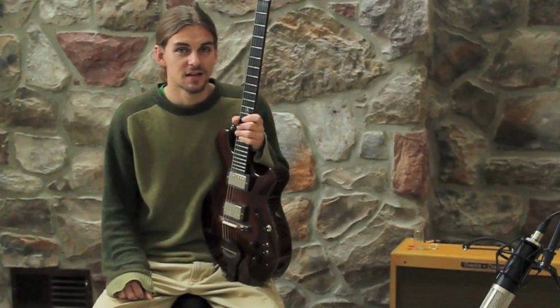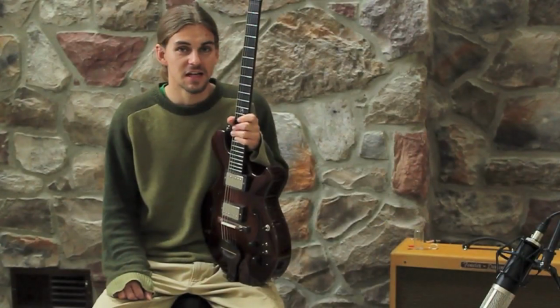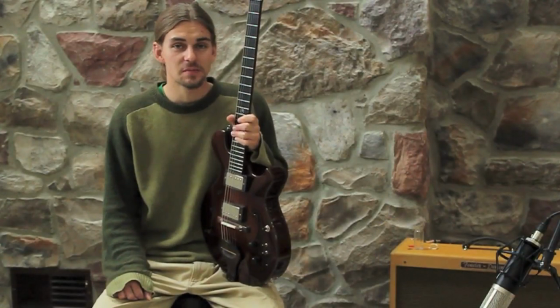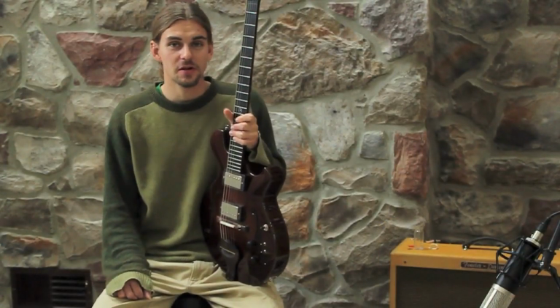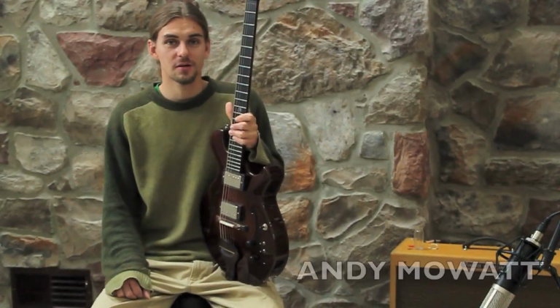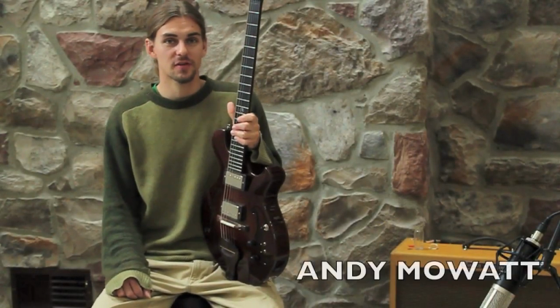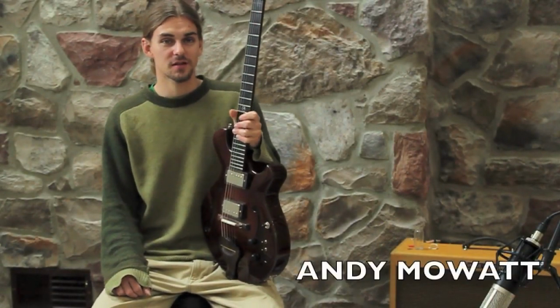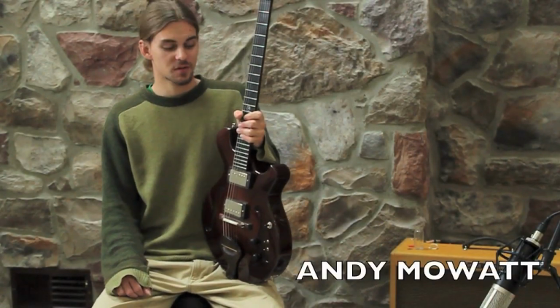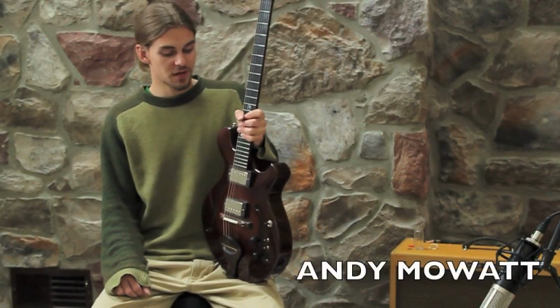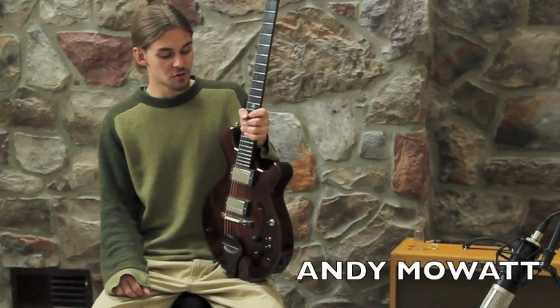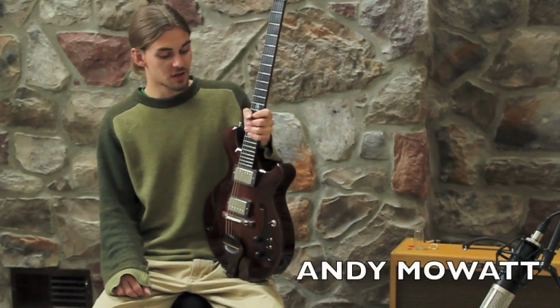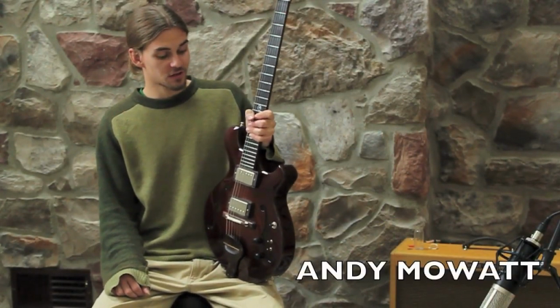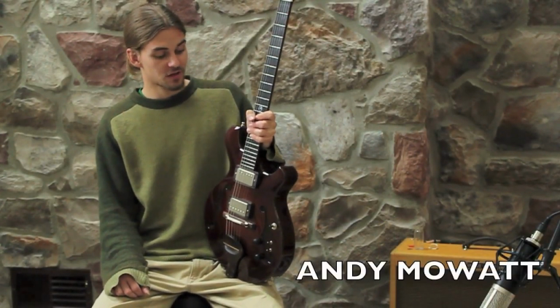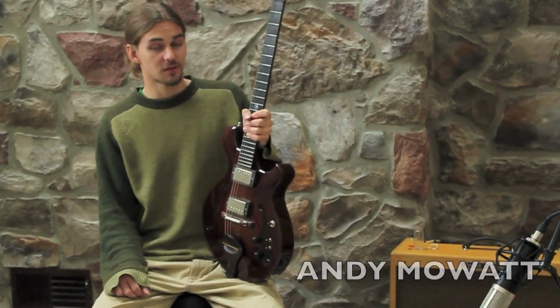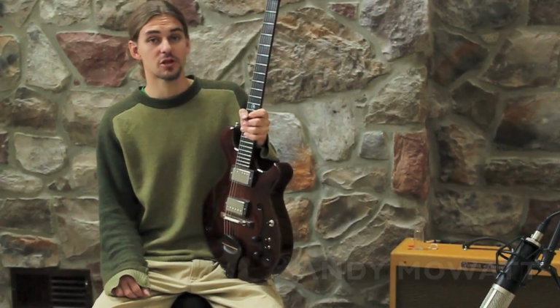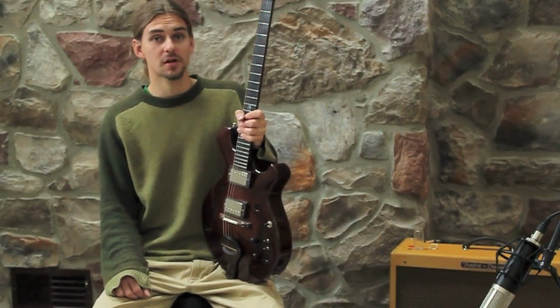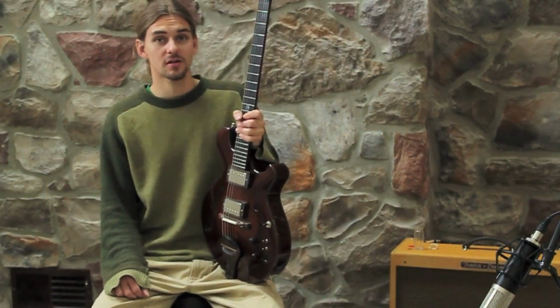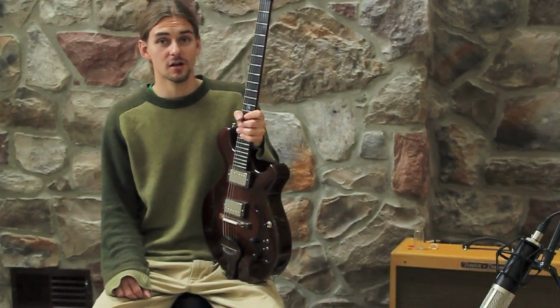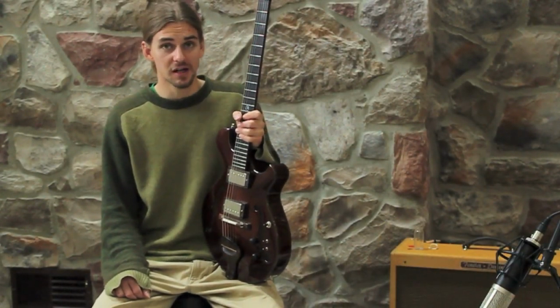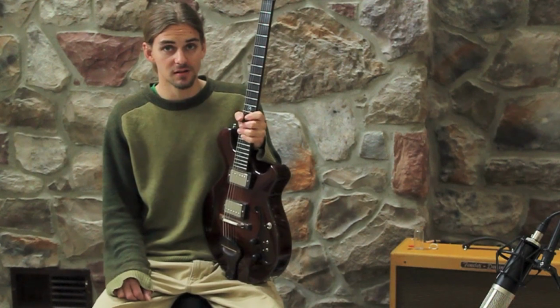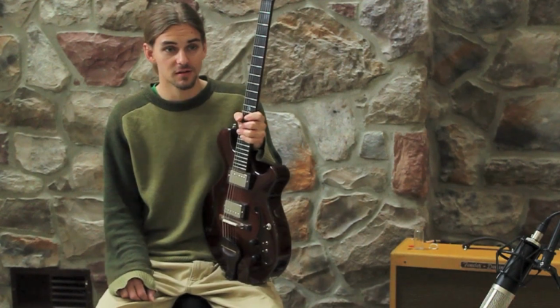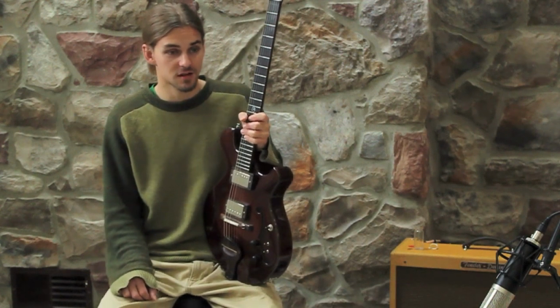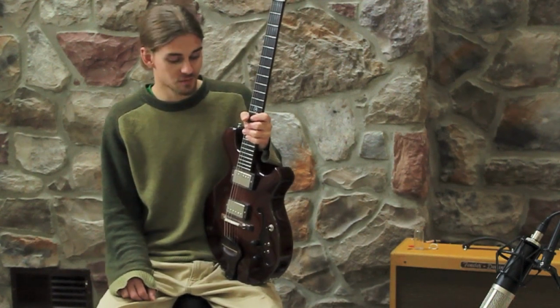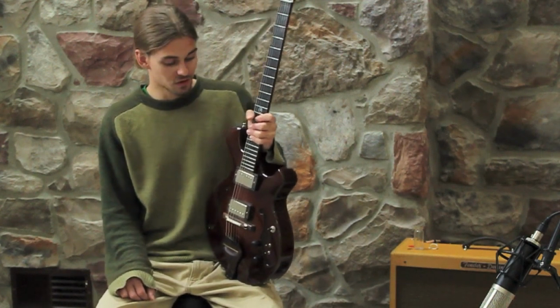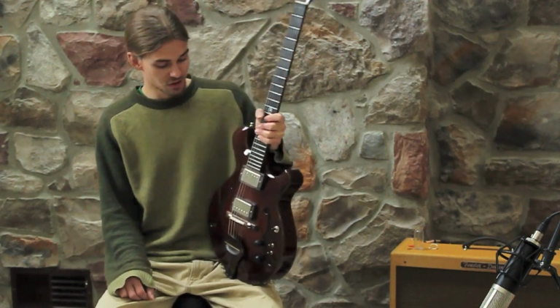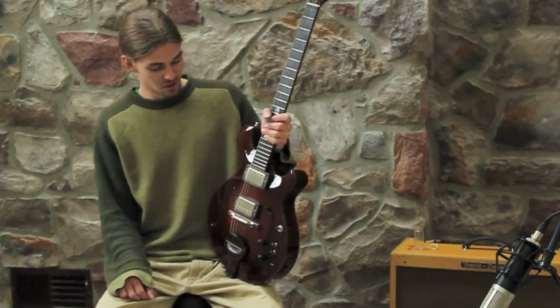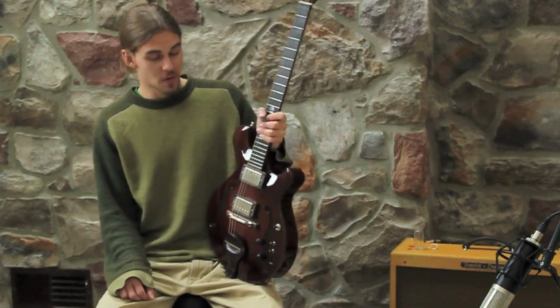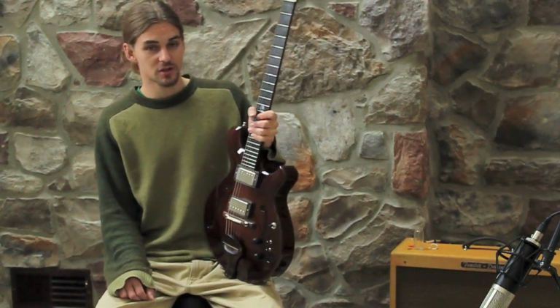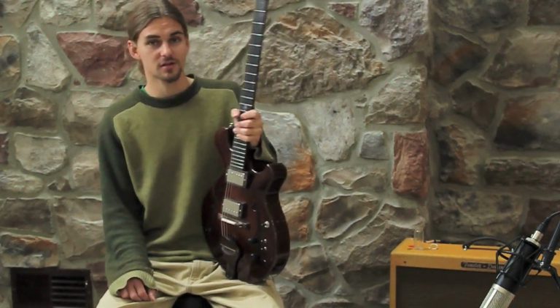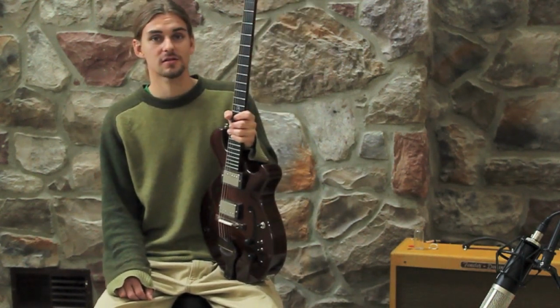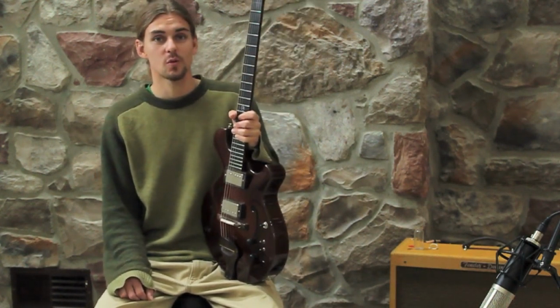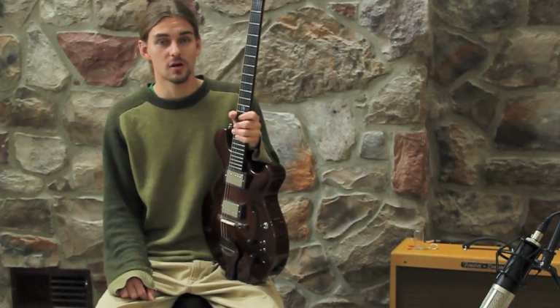Andy Mote here with the brand new Chubbuck hollow body, the Mosa One.